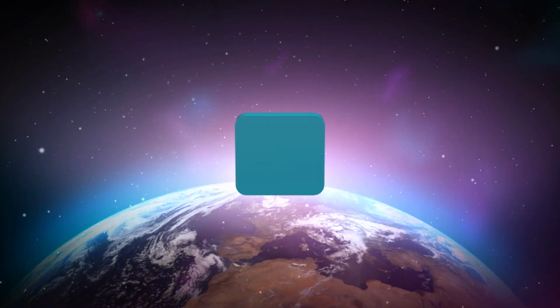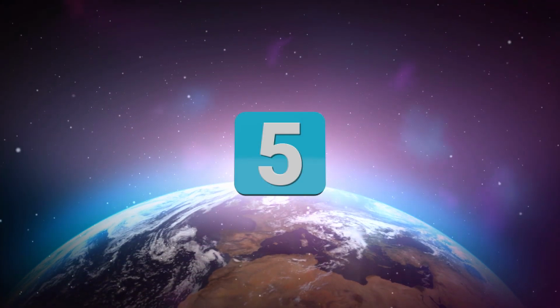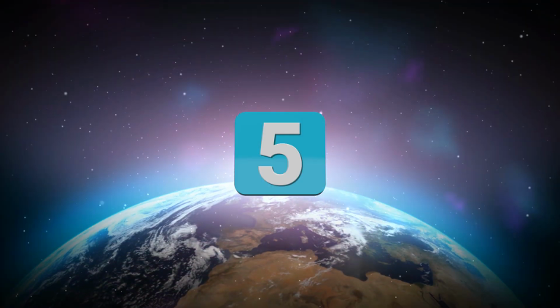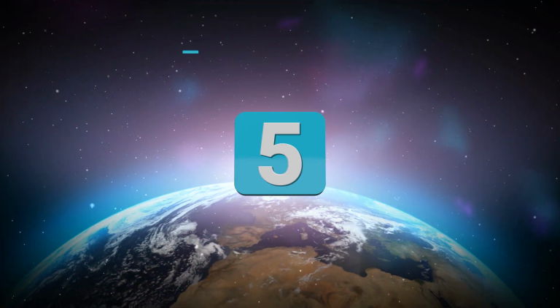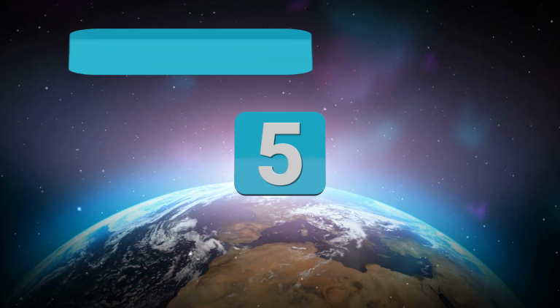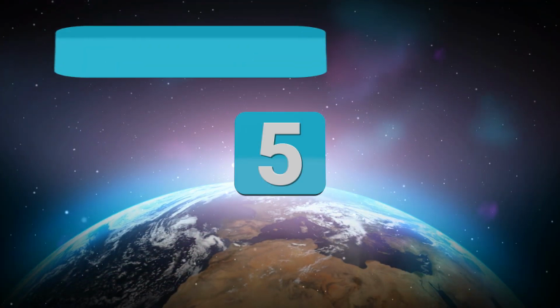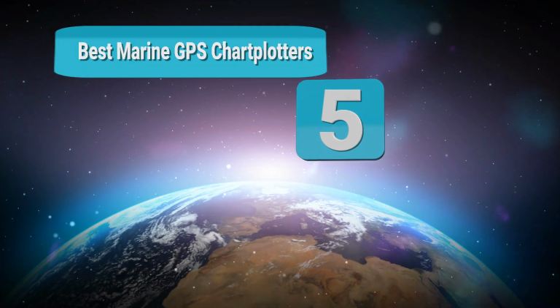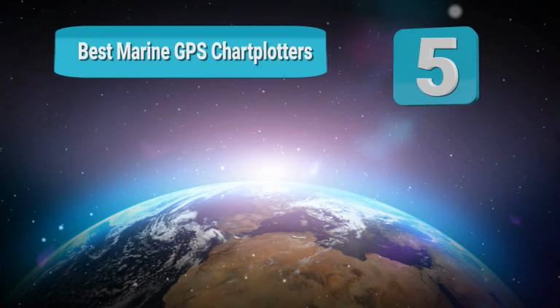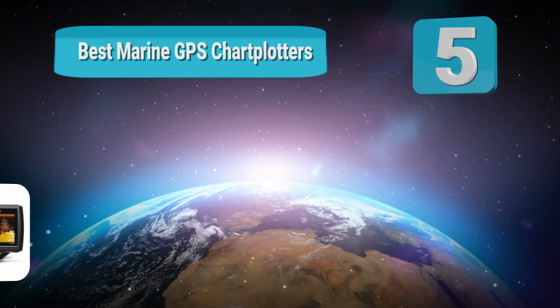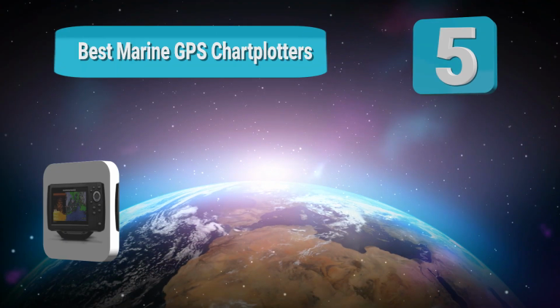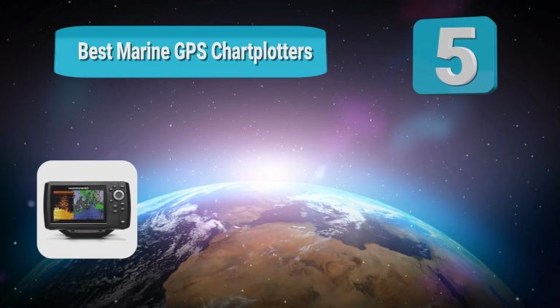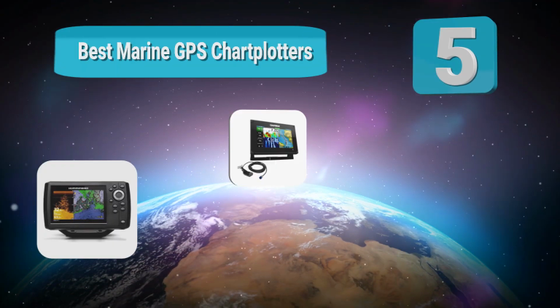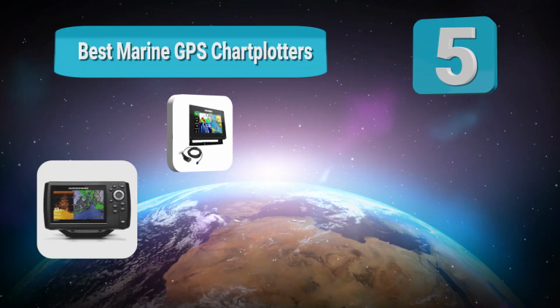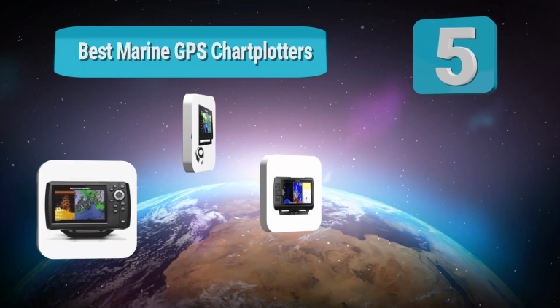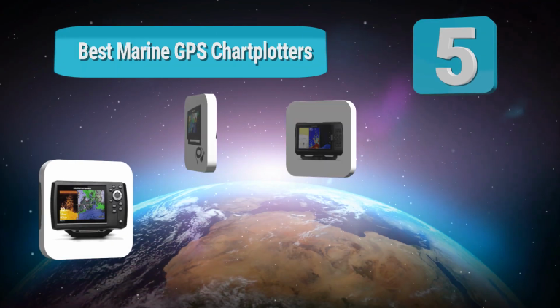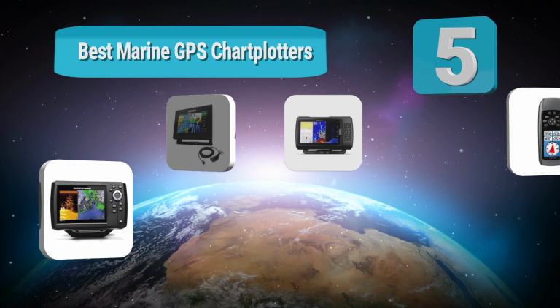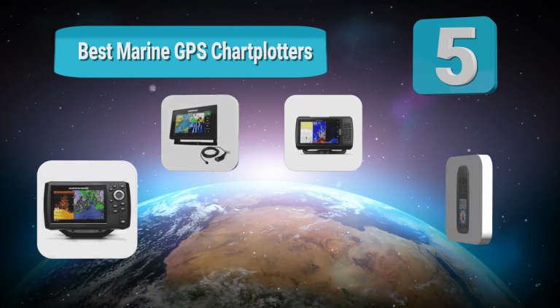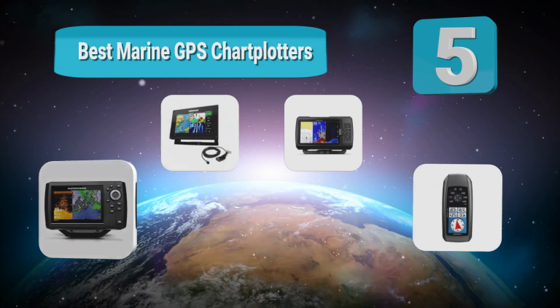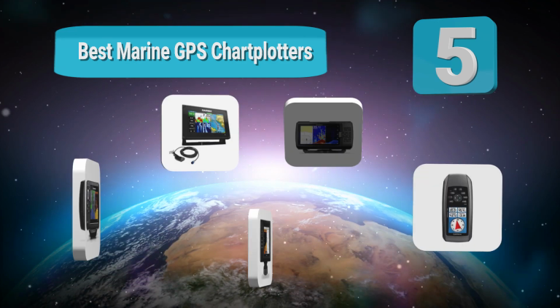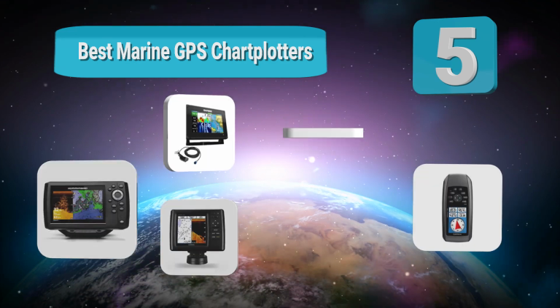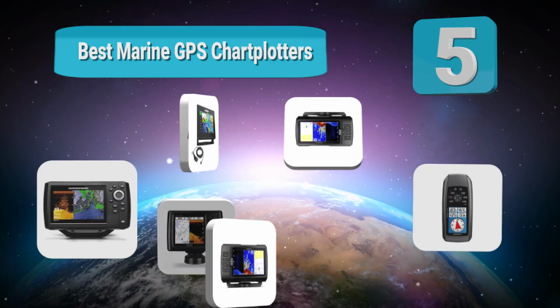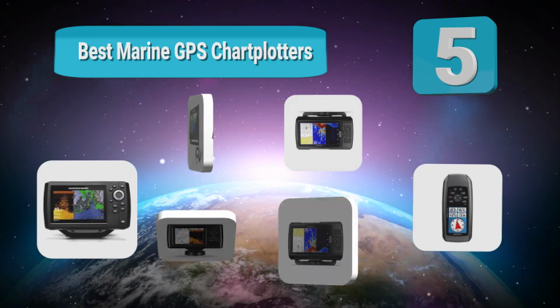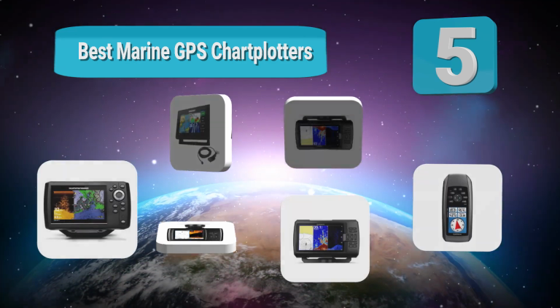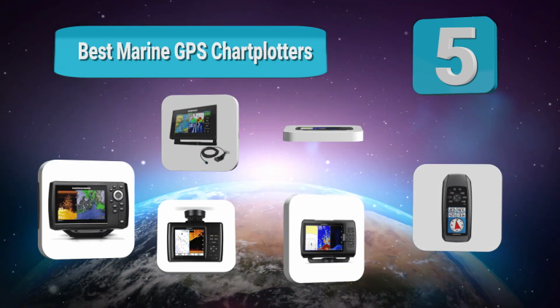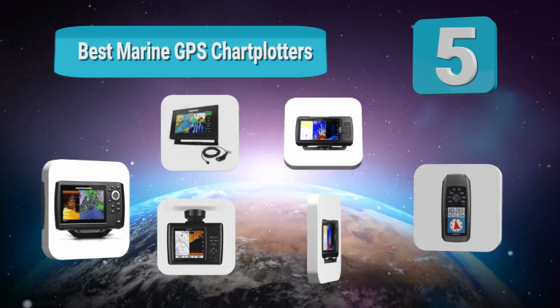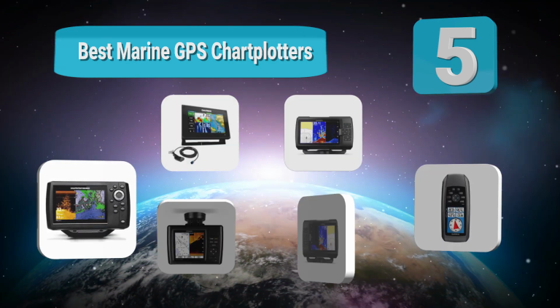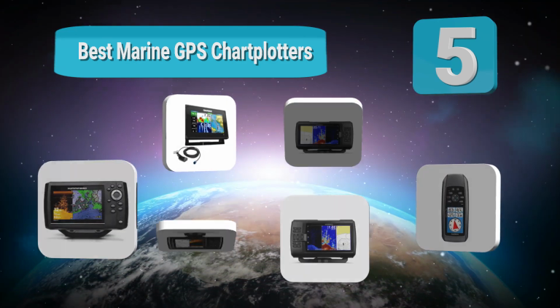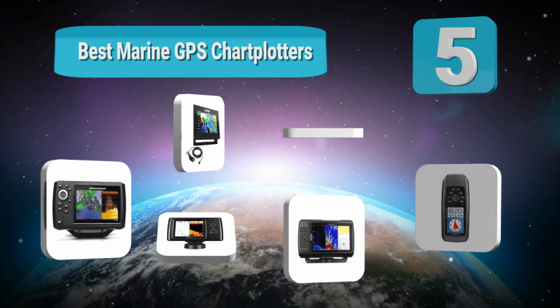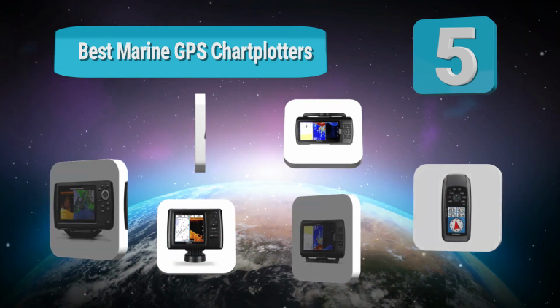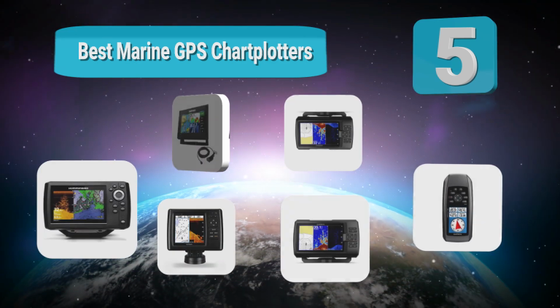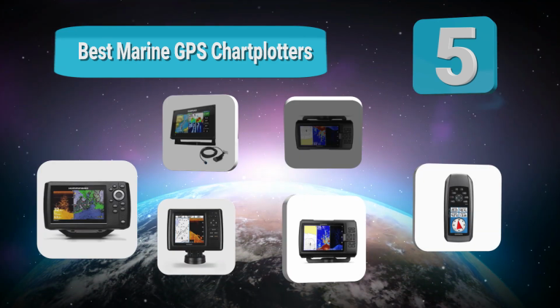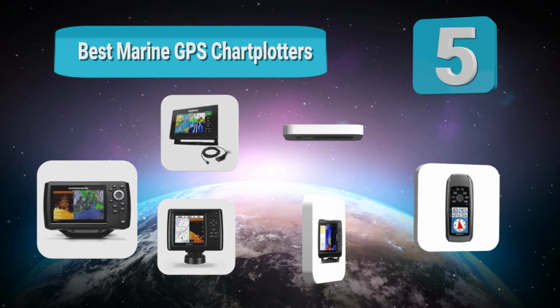Top 5 best marine GPS chart plotters. When it's time to hit the water, you just can't be running blind.